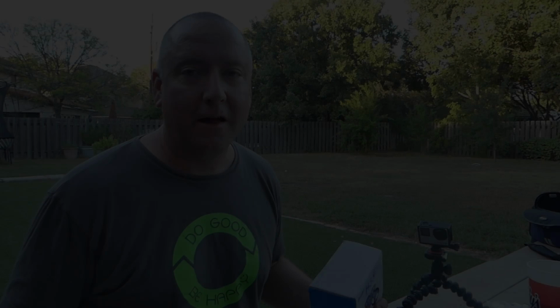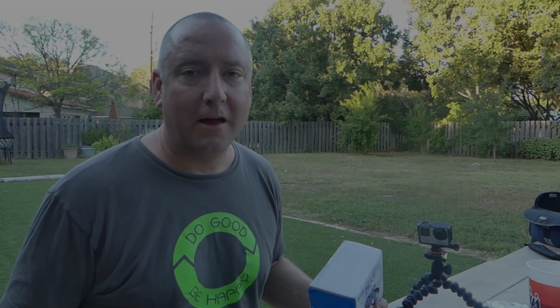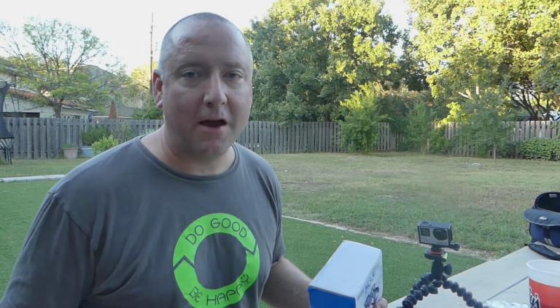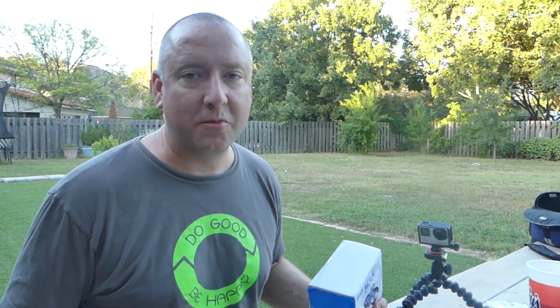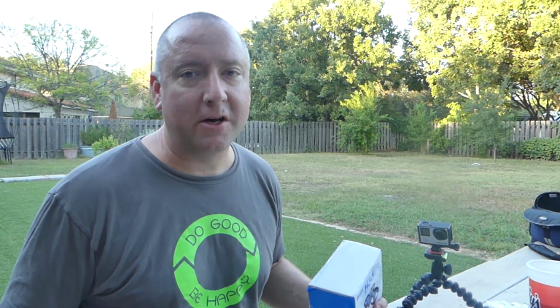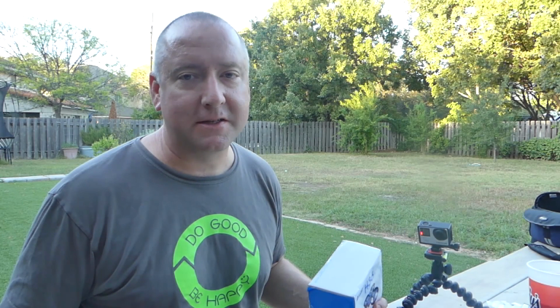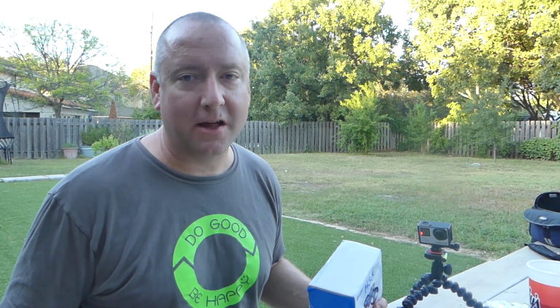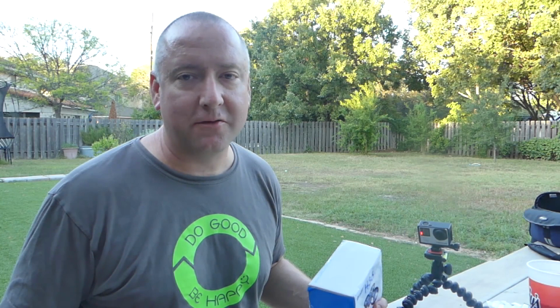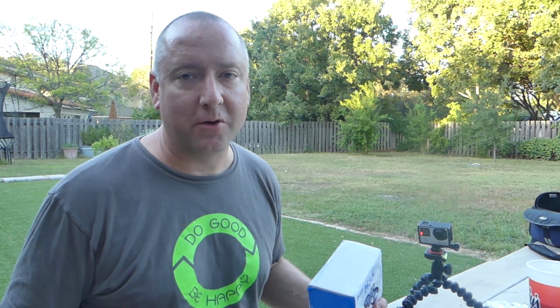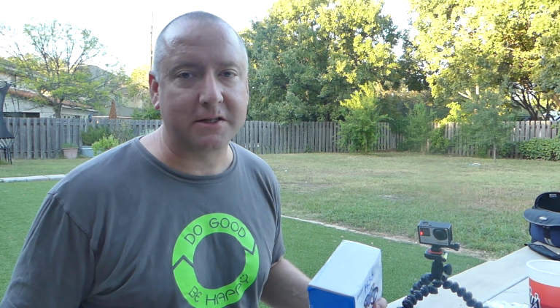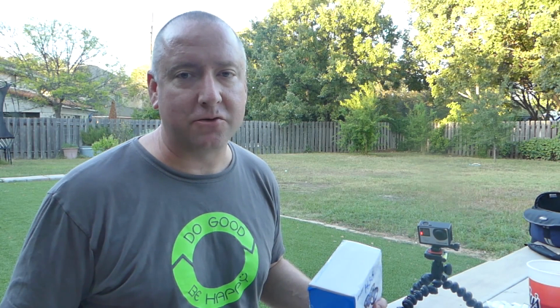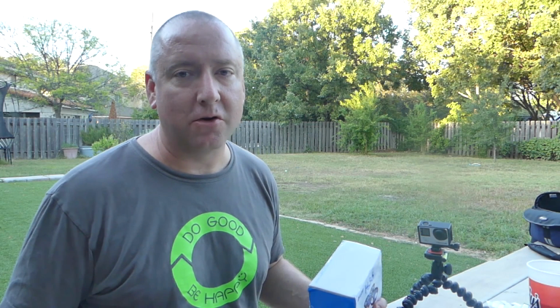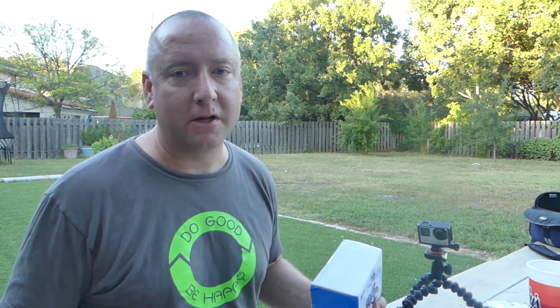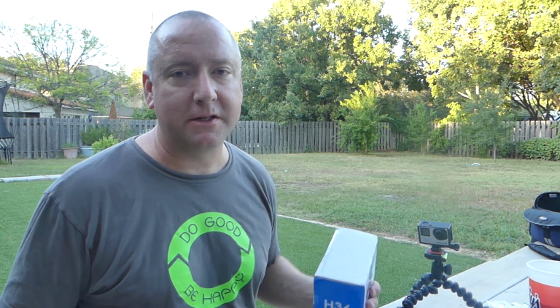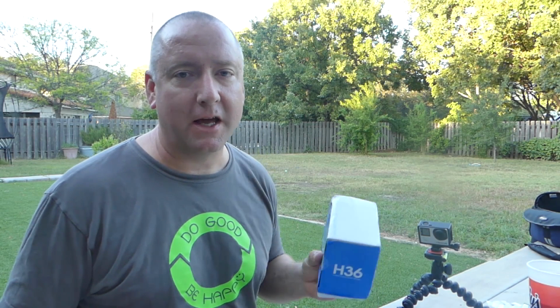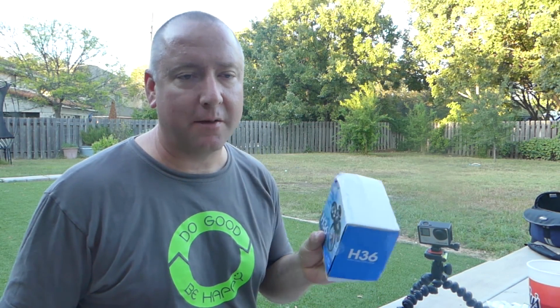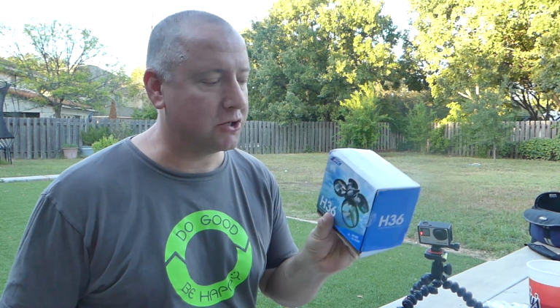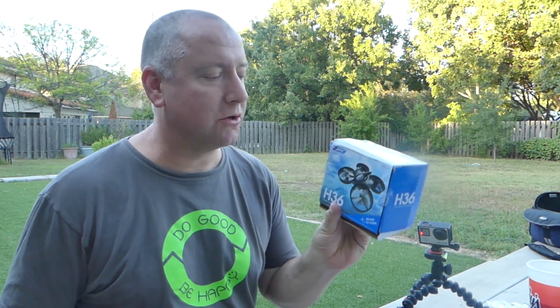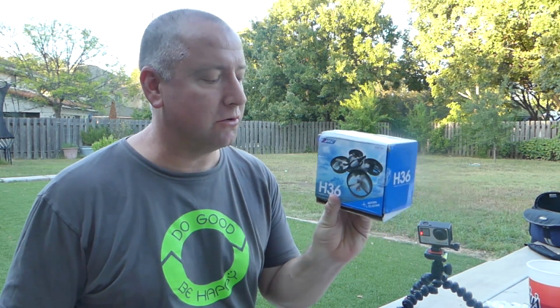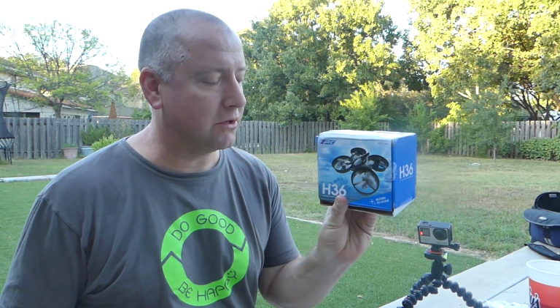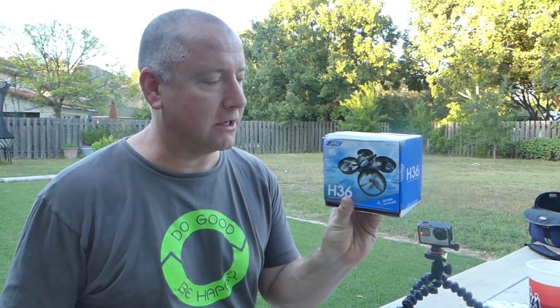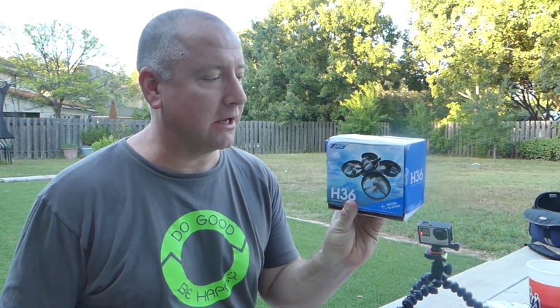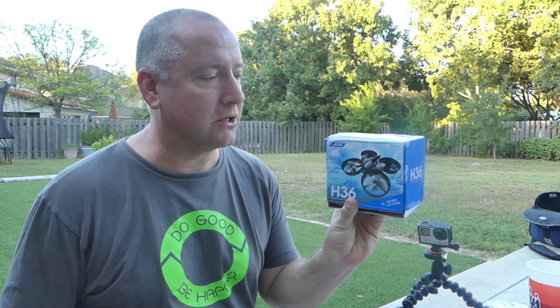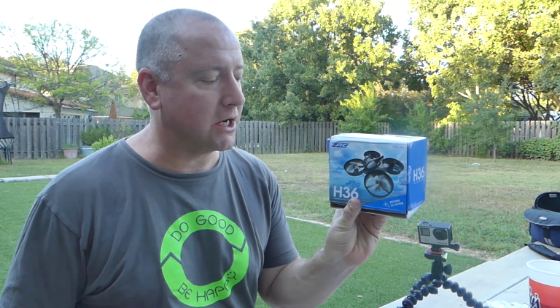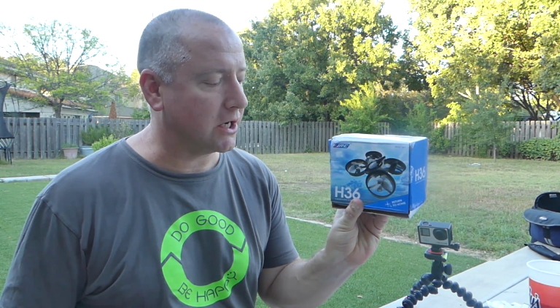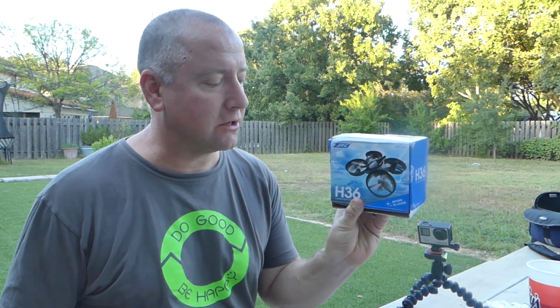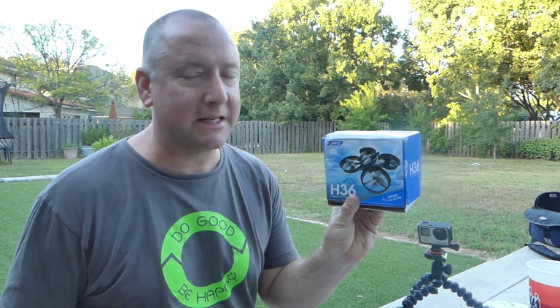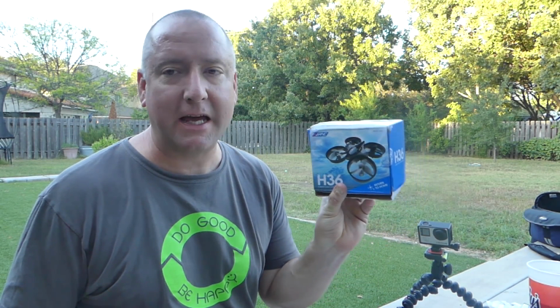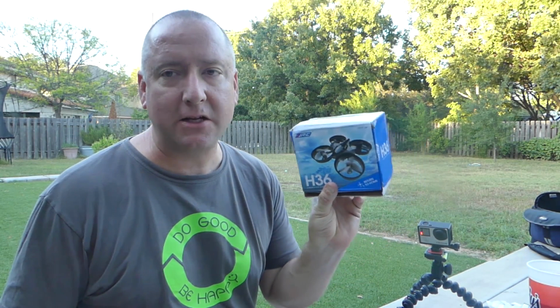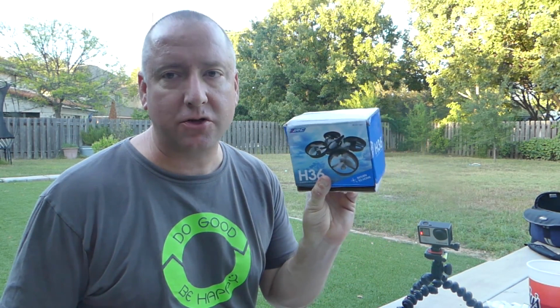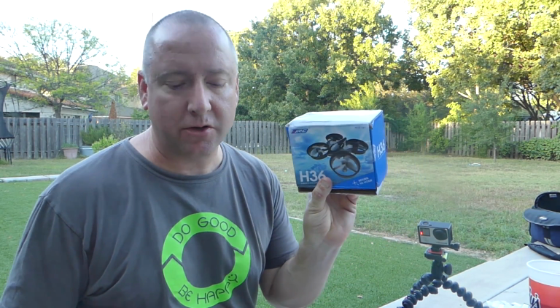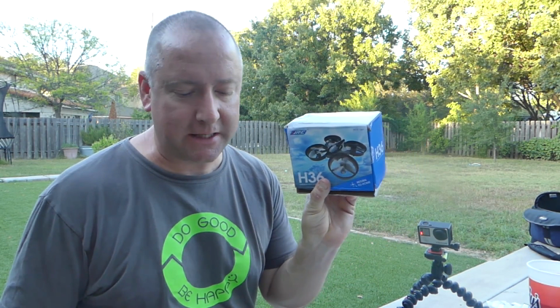Hey everybody, it's Kelly from Ready Set Drone, and today I'm going to show you the JJRC H36.